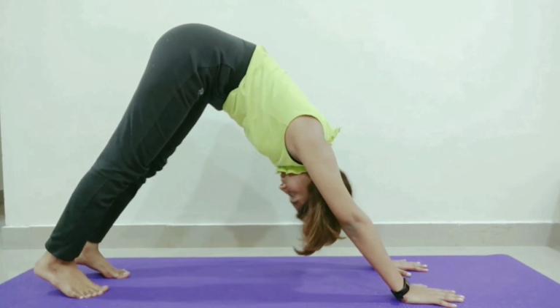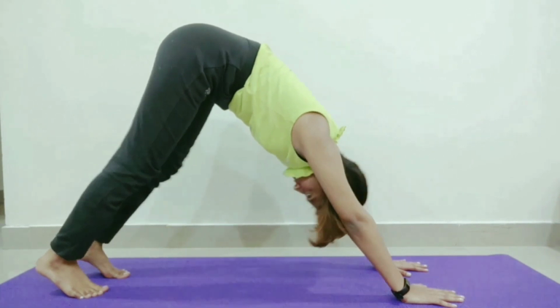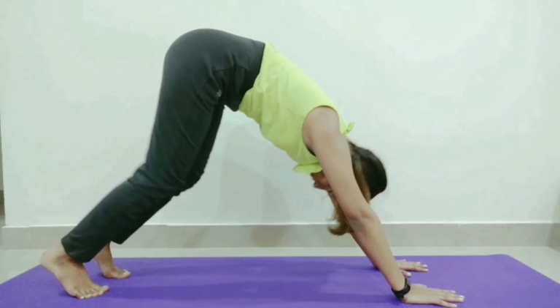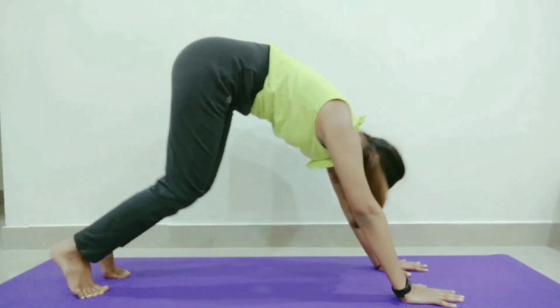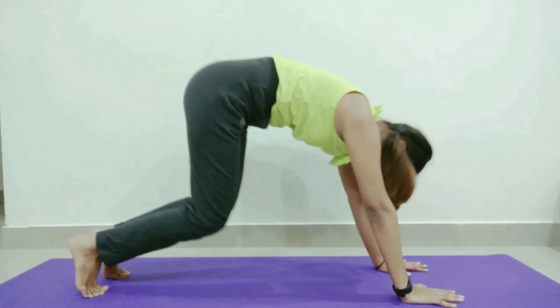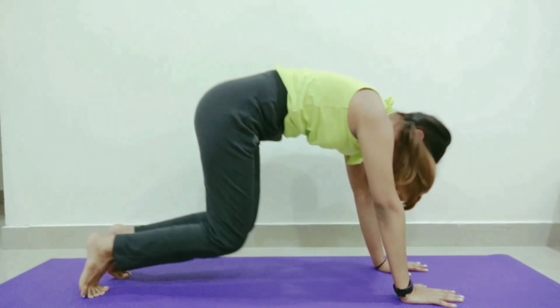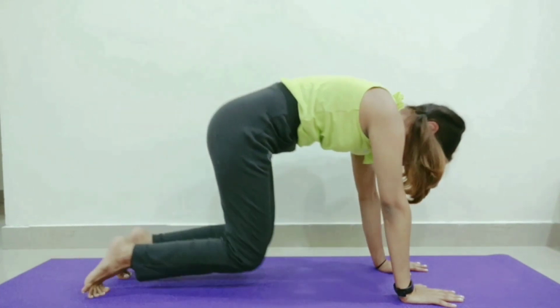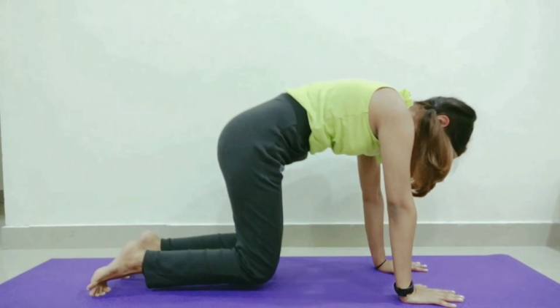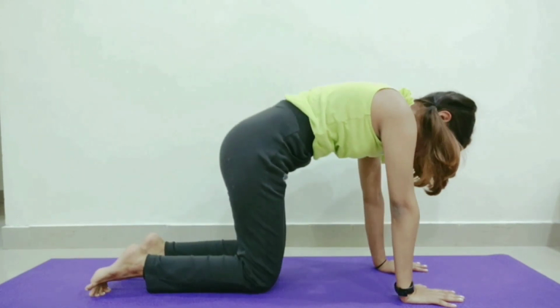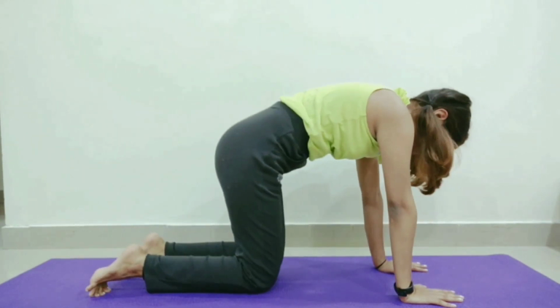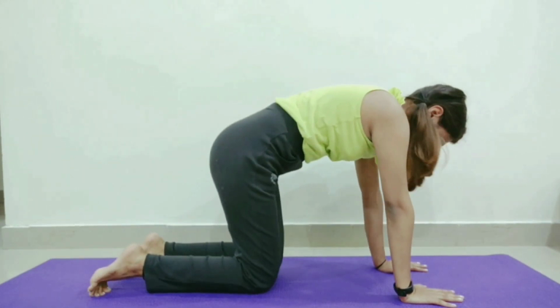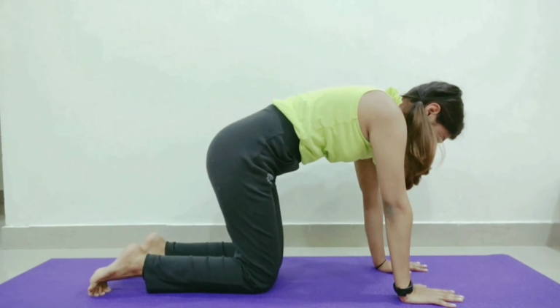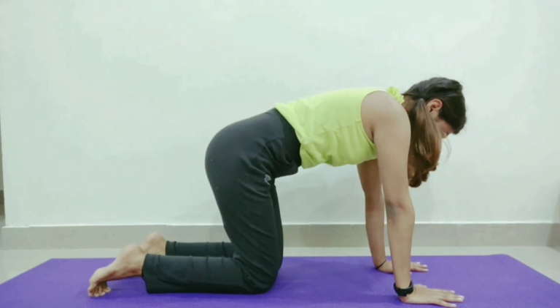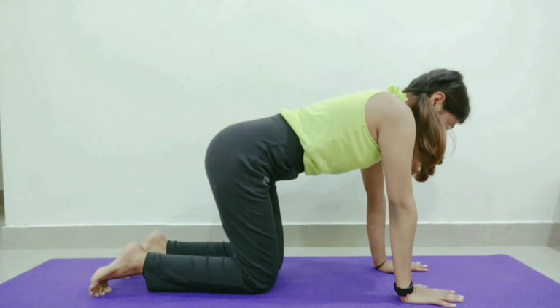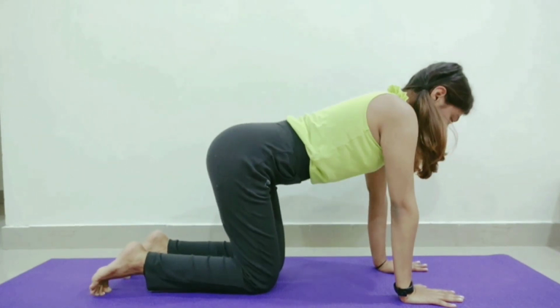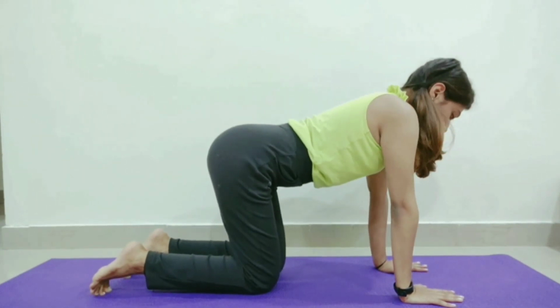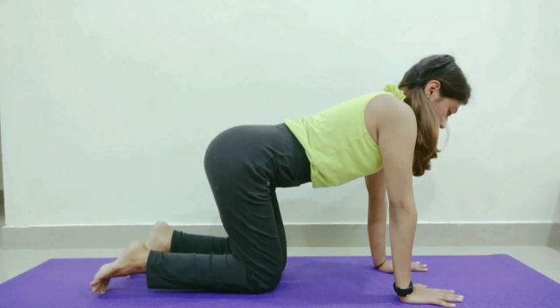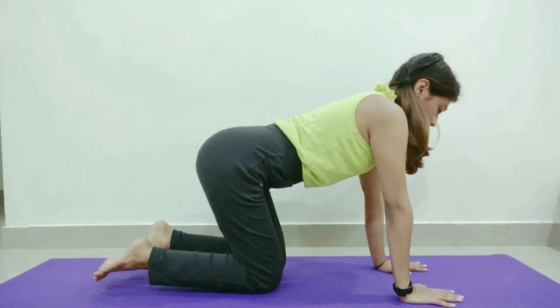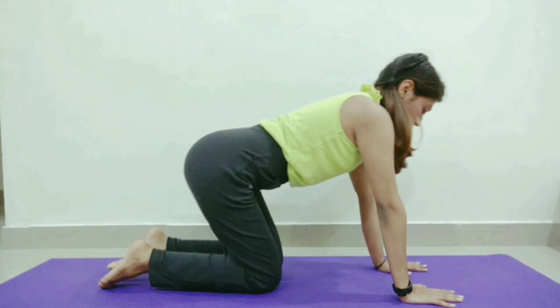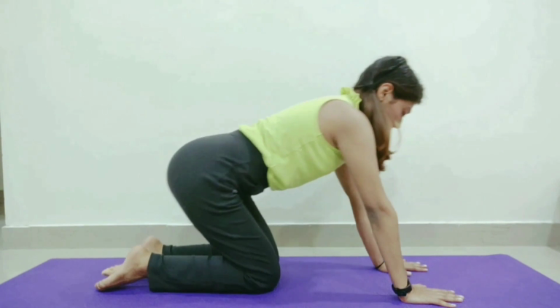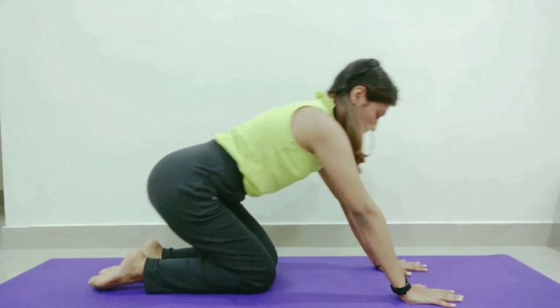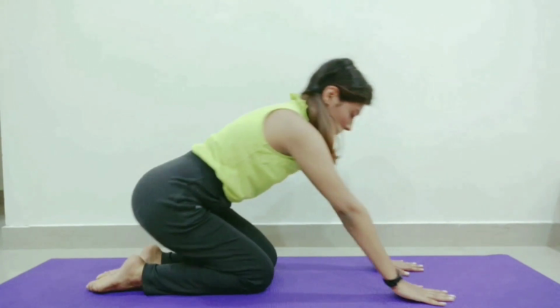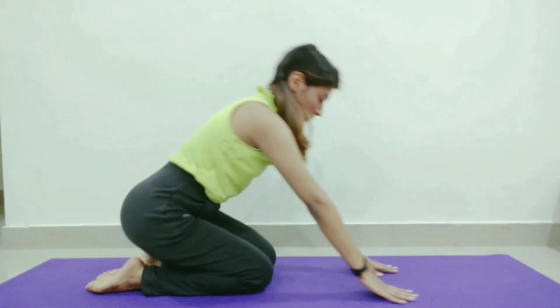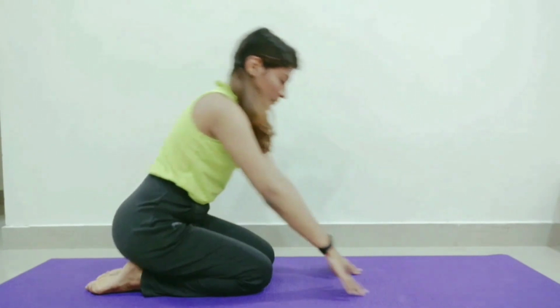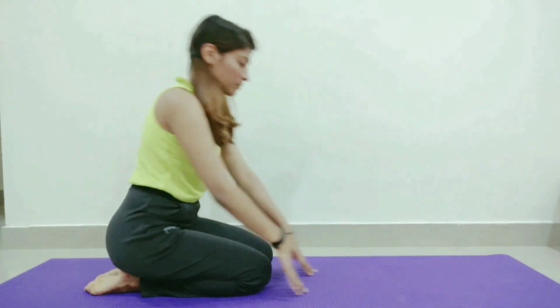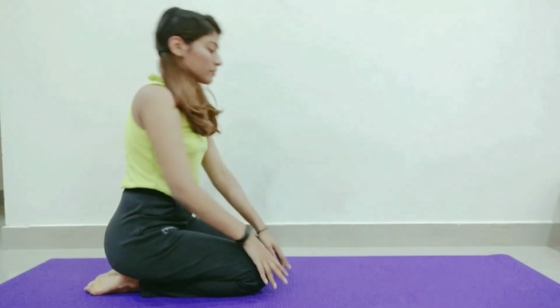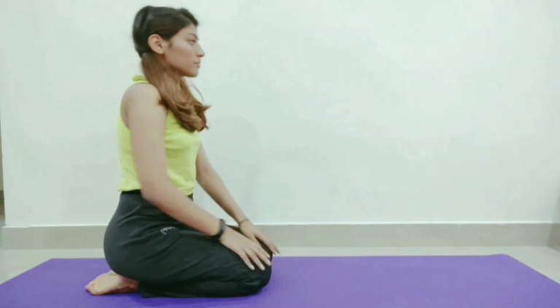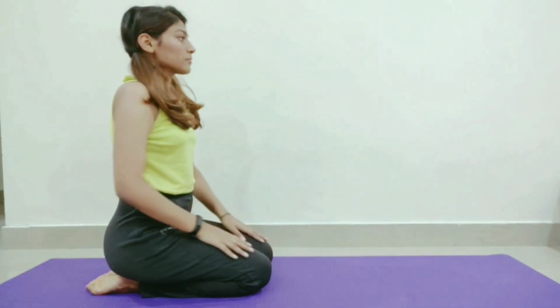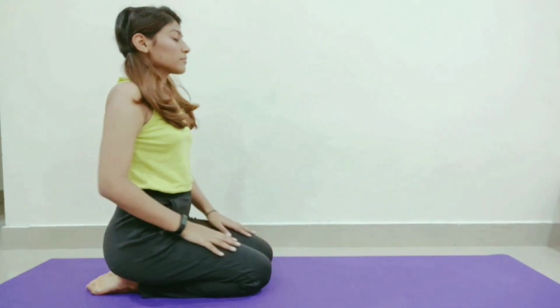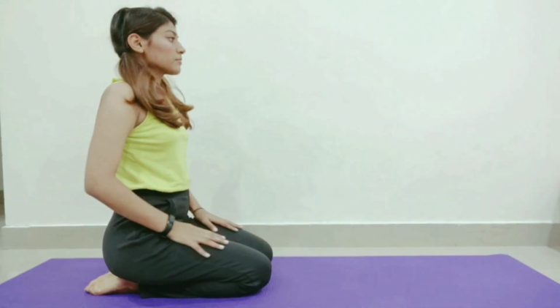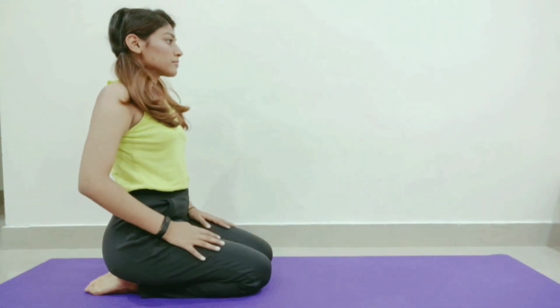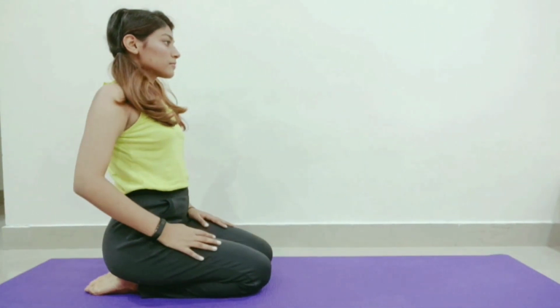It is a traditional resting pose which increases blood flow. Due to this, there is a boost in oxygen reaching the scalp, which promotes hair growth.